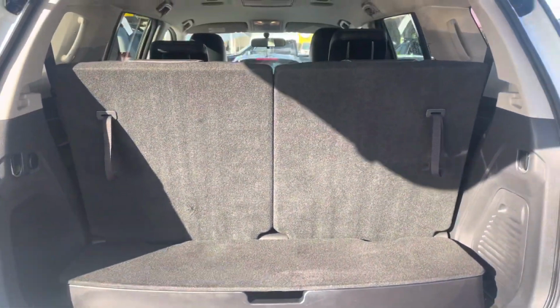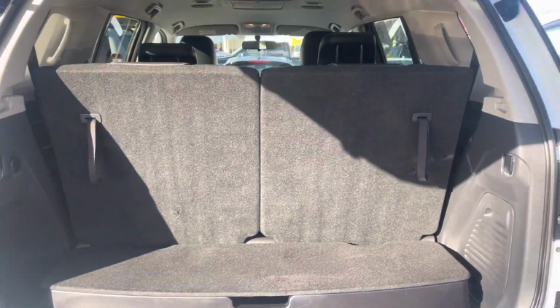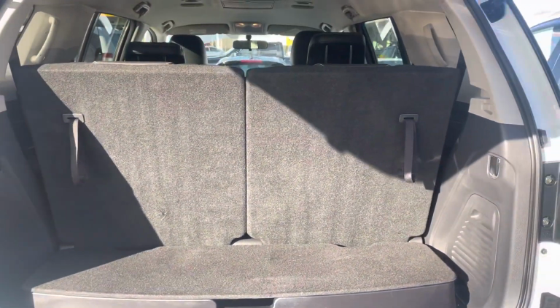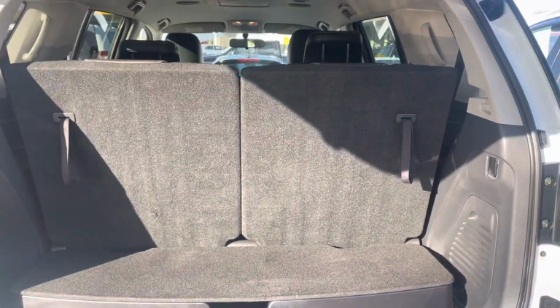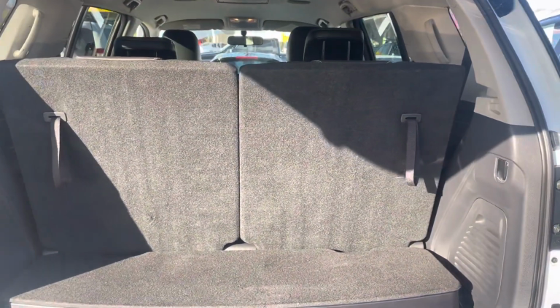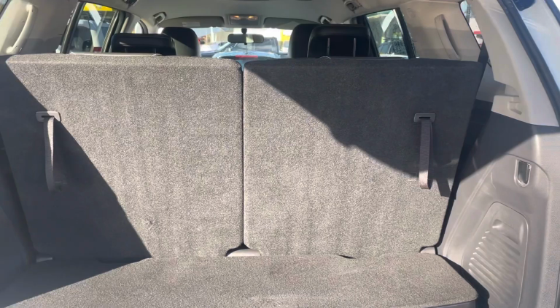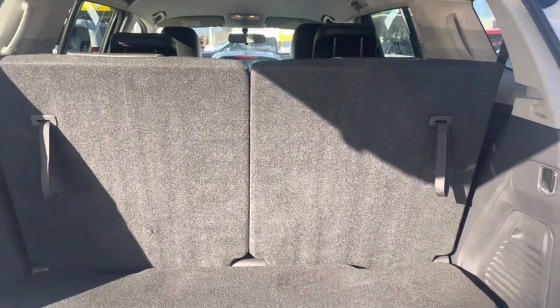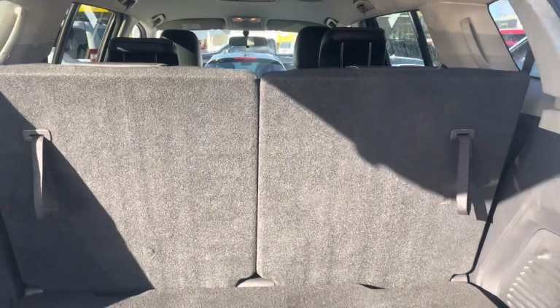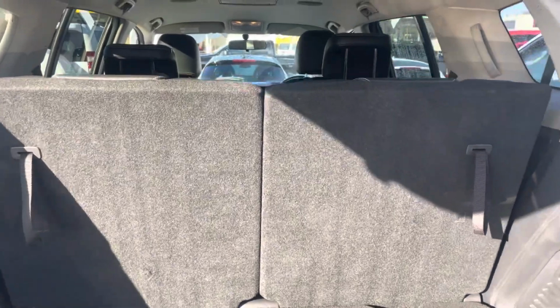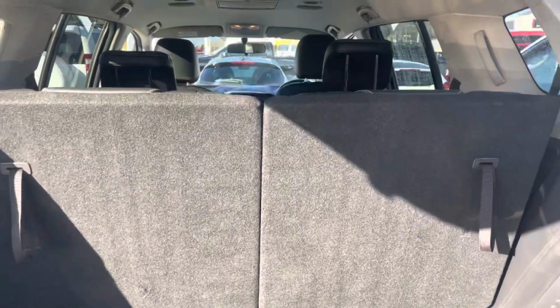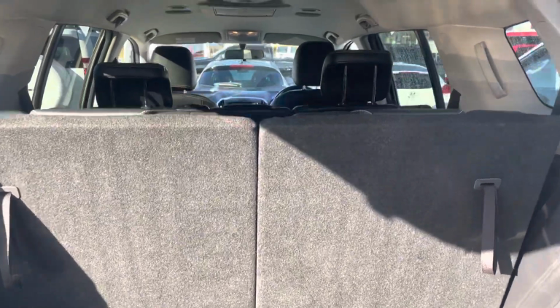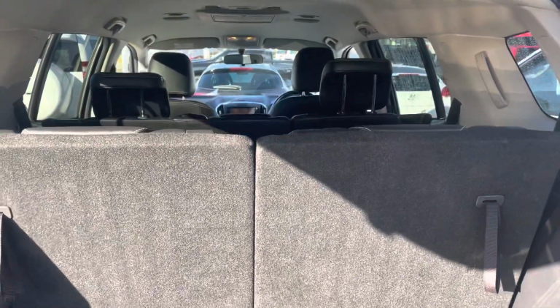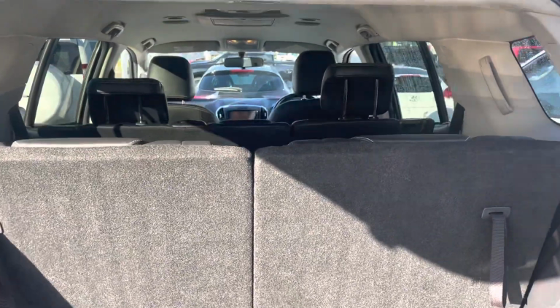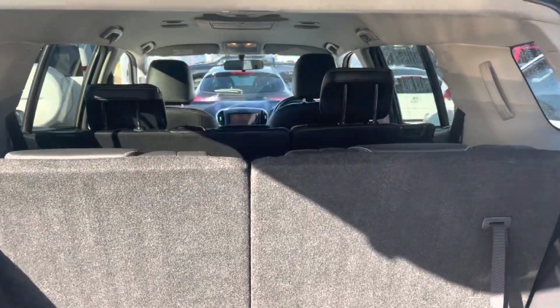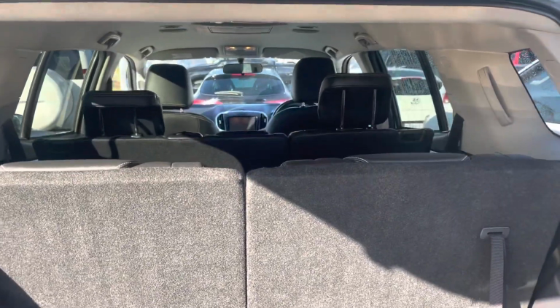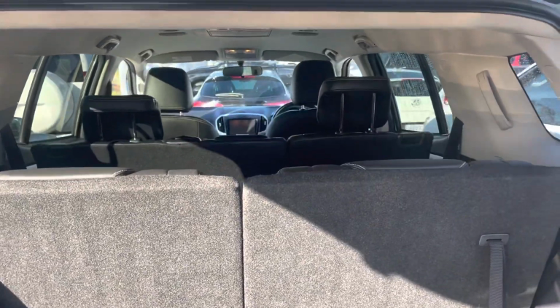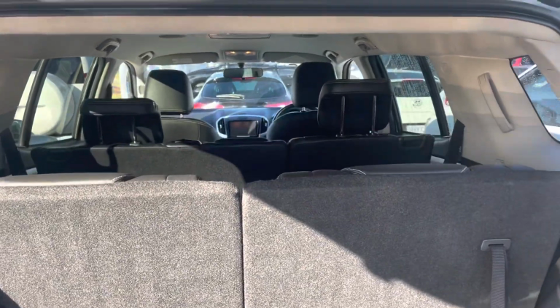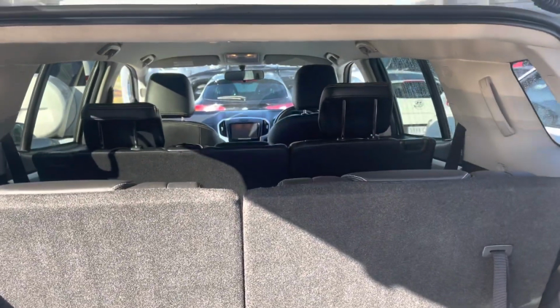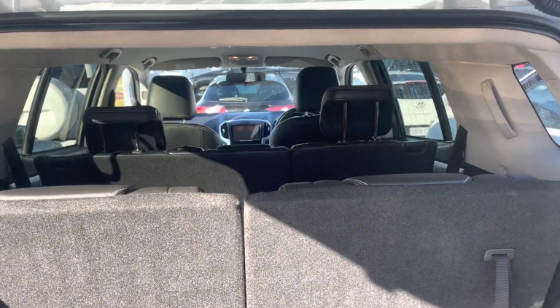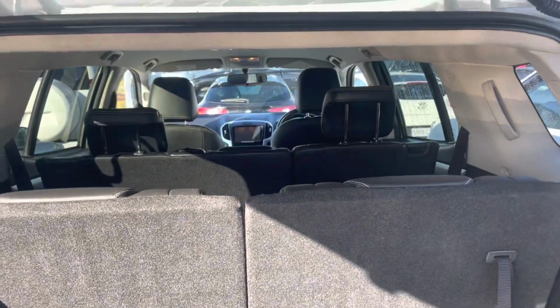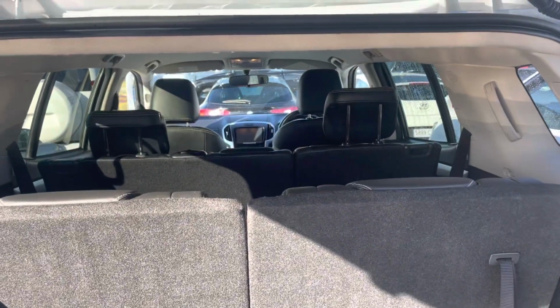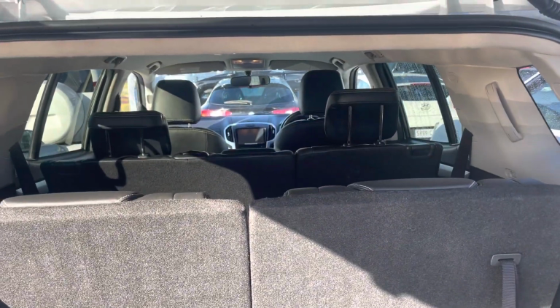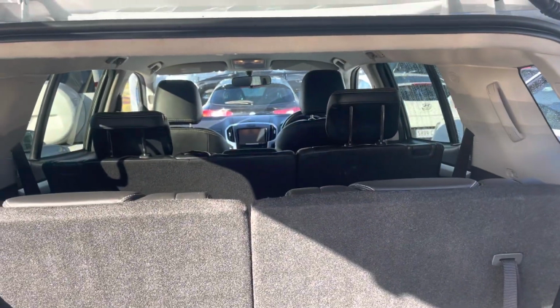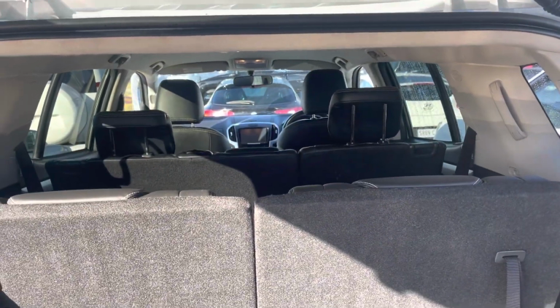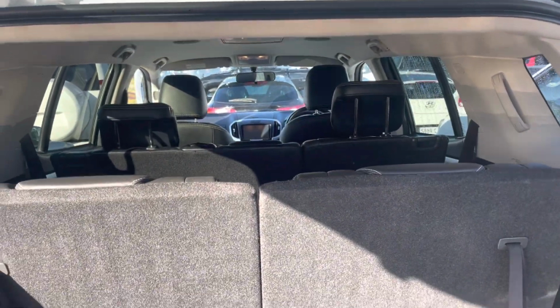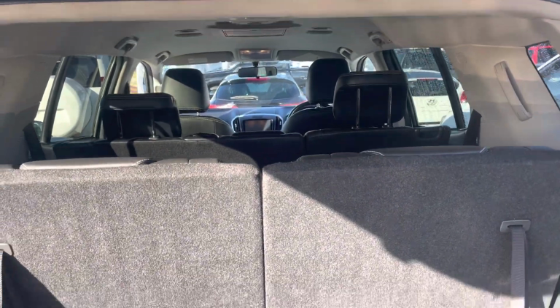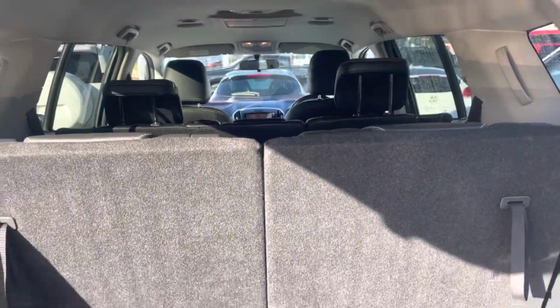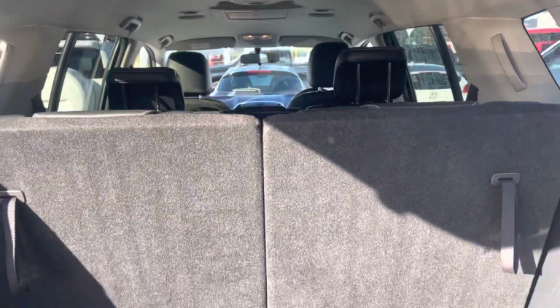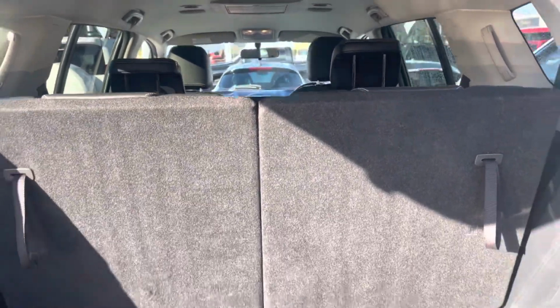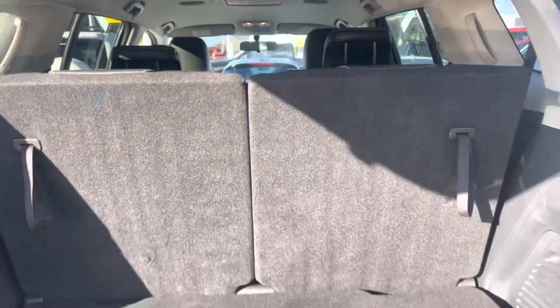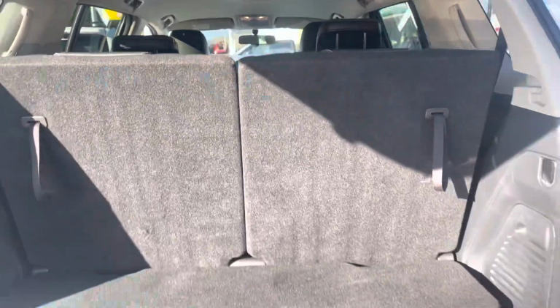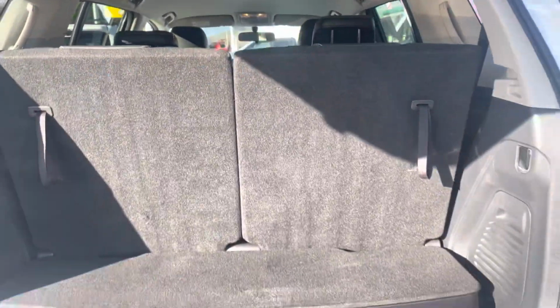Seven-seater as well. No worries. Right on up.